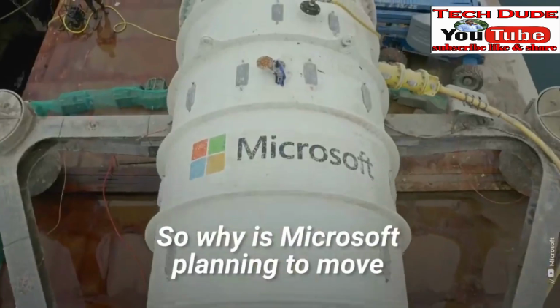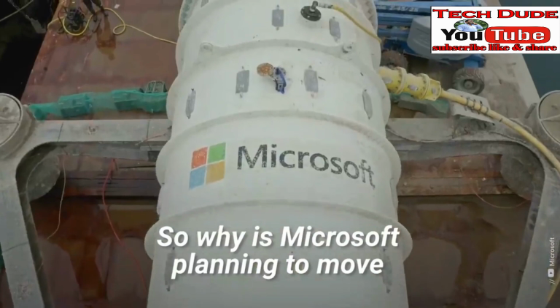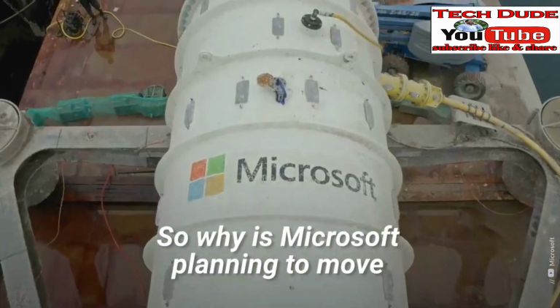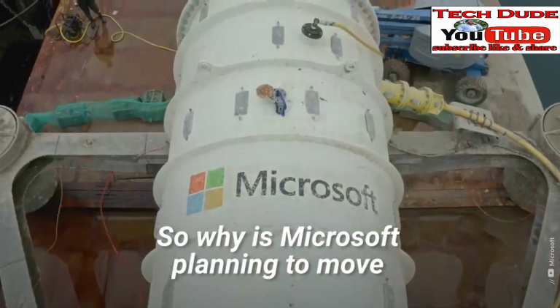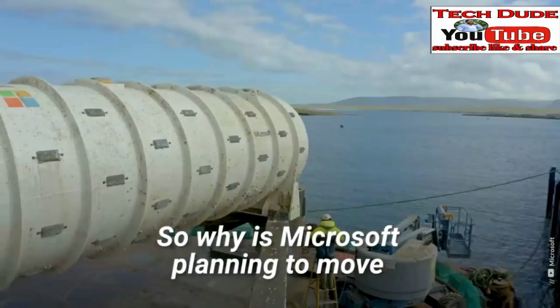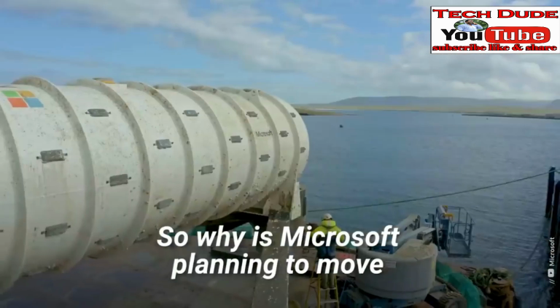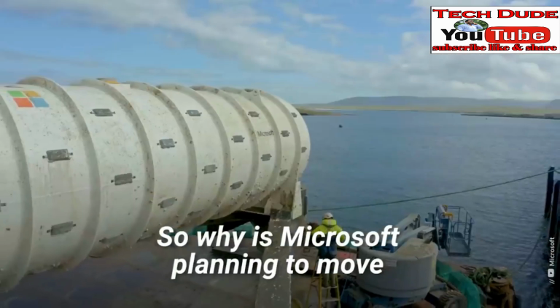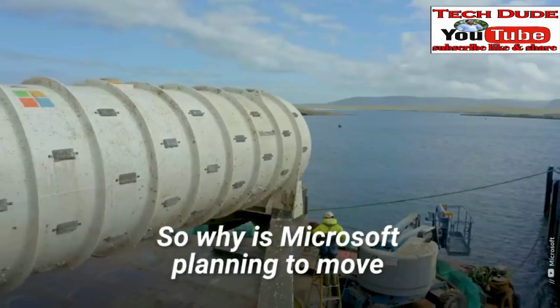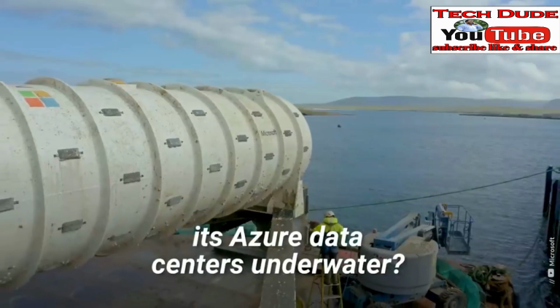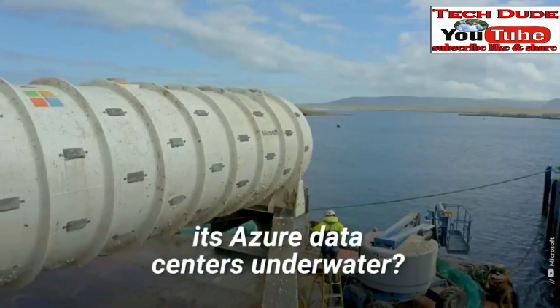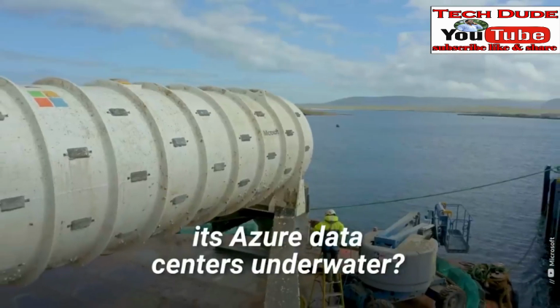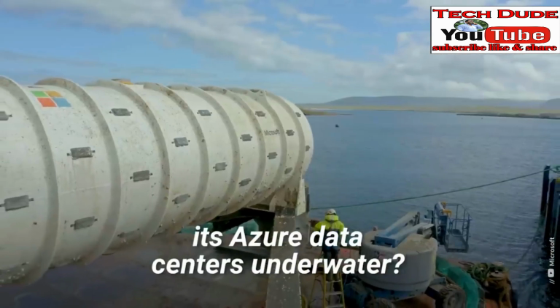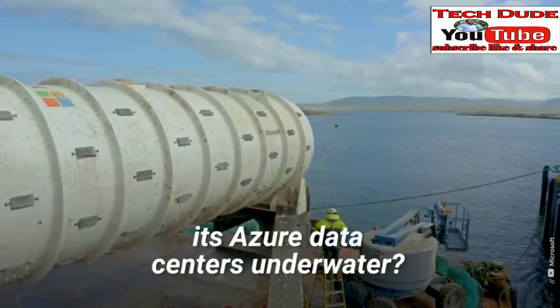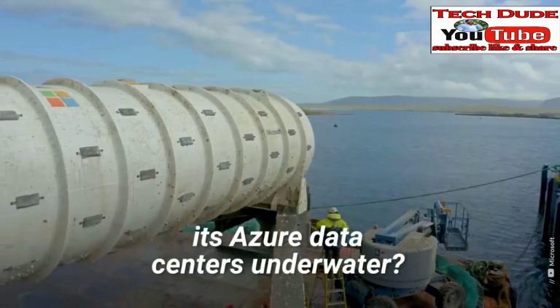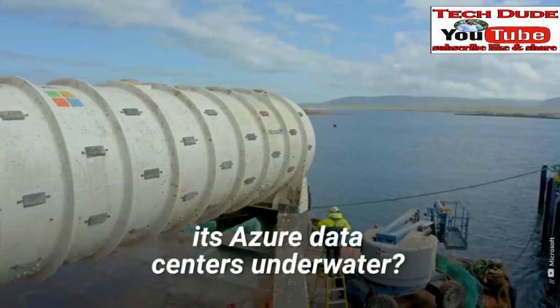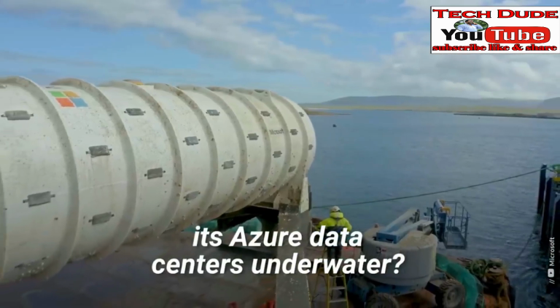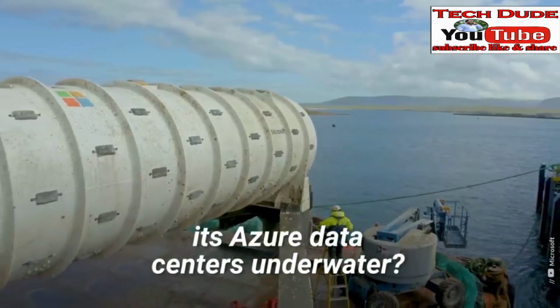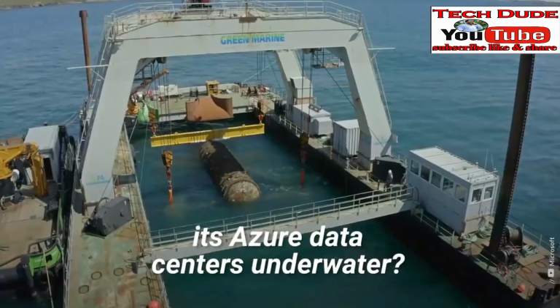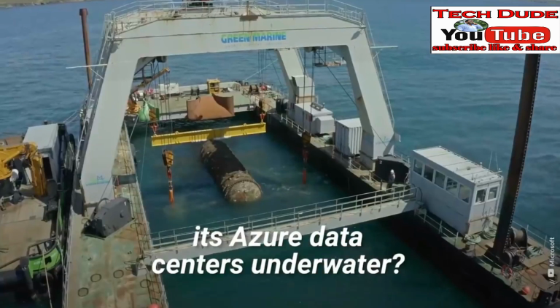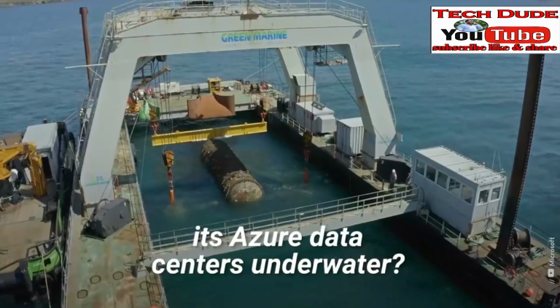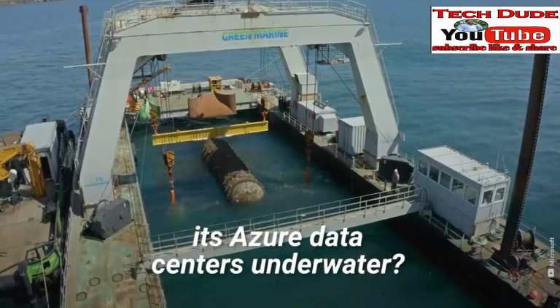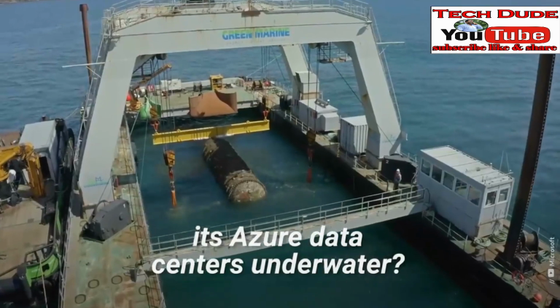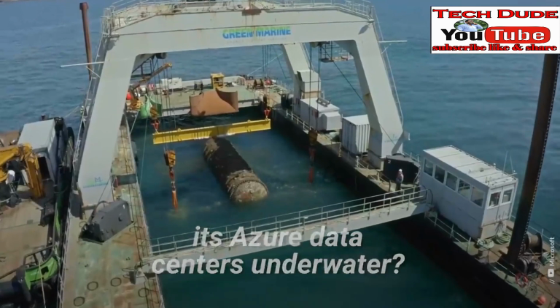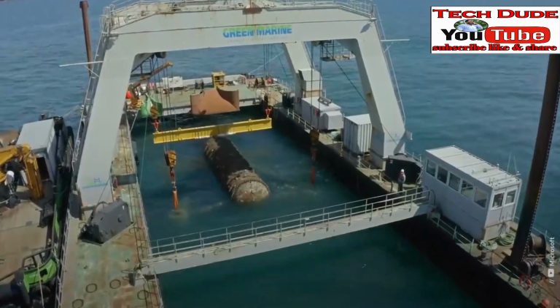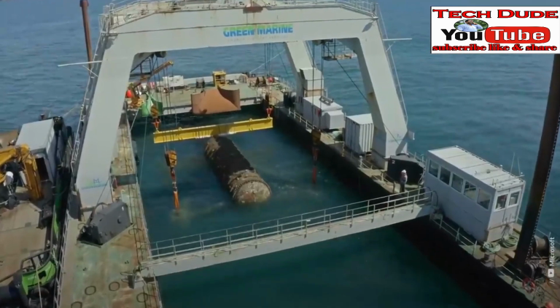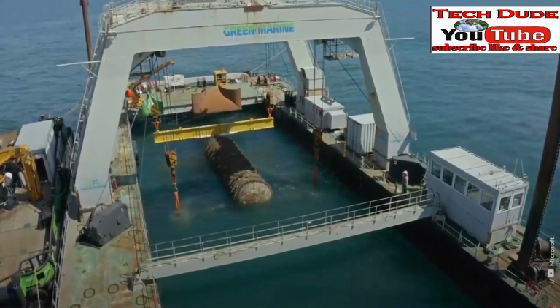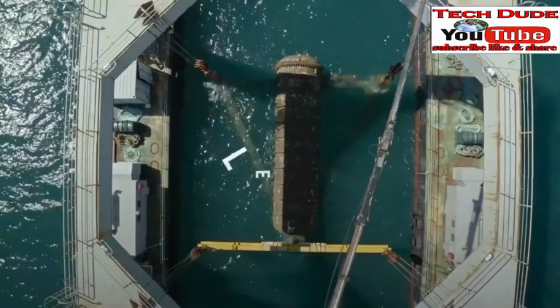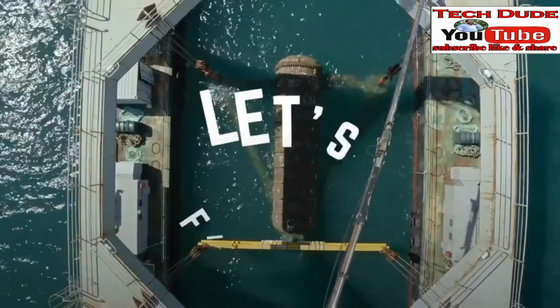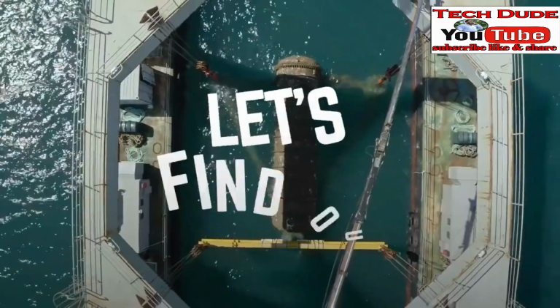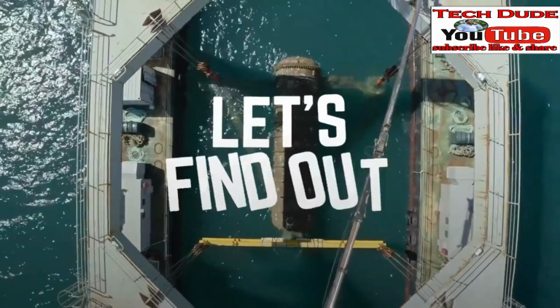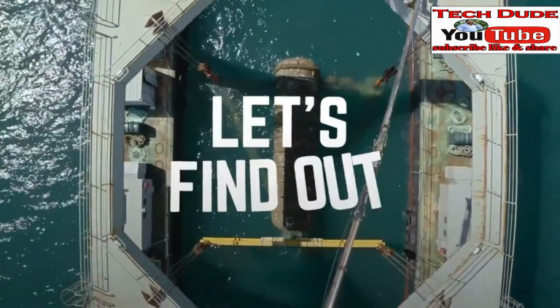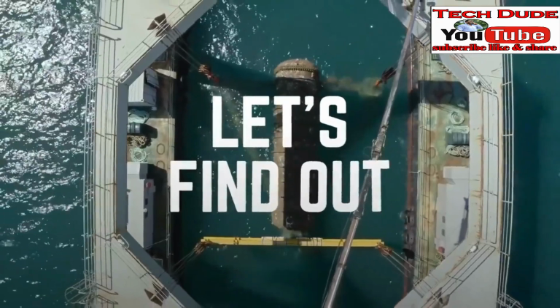Microsoft is planning to move its Azure data centers underwater. Let's find out.